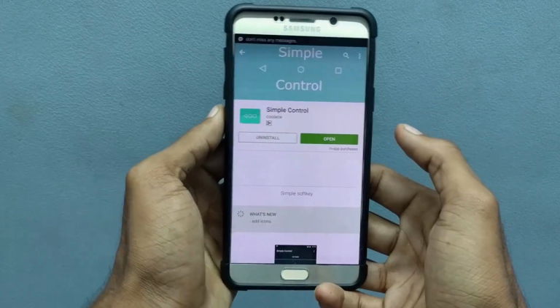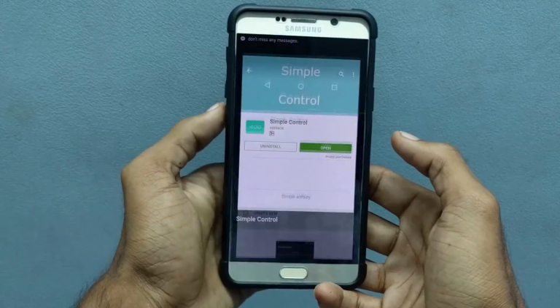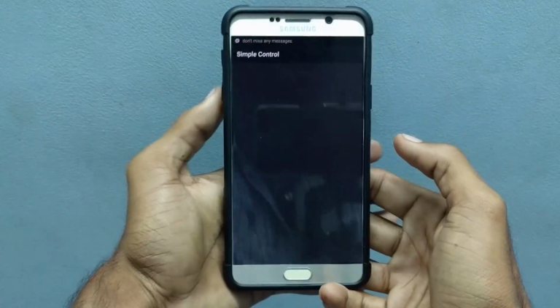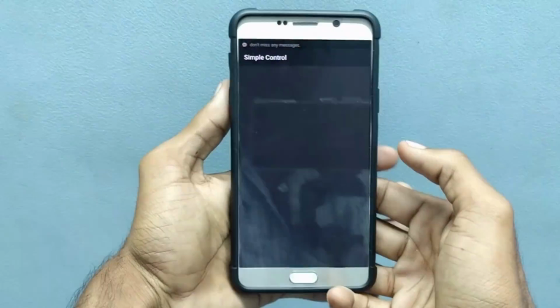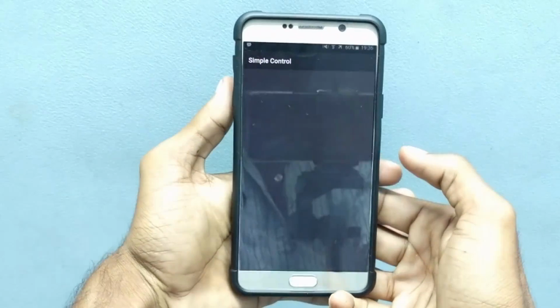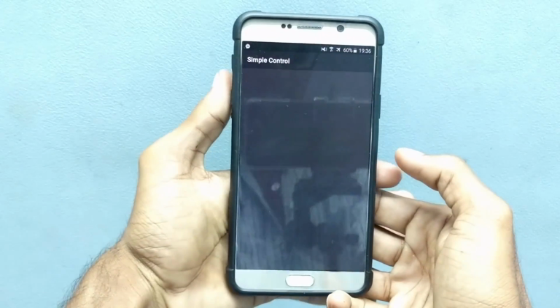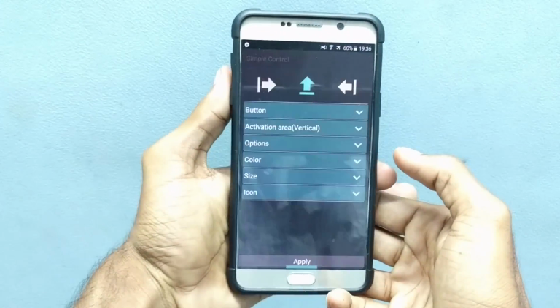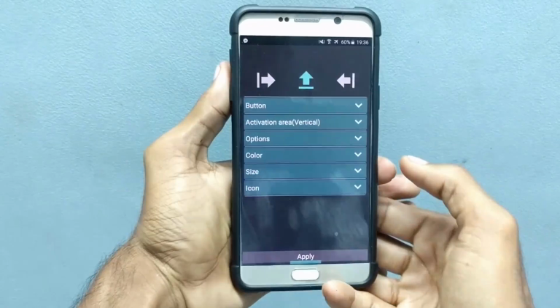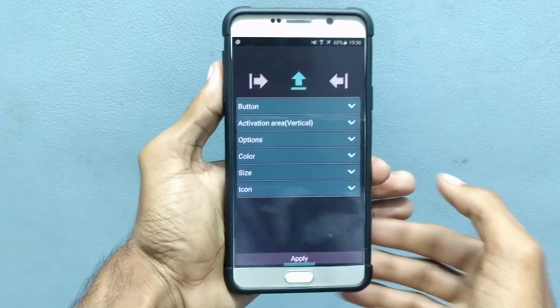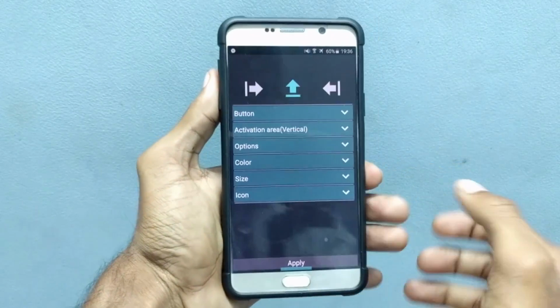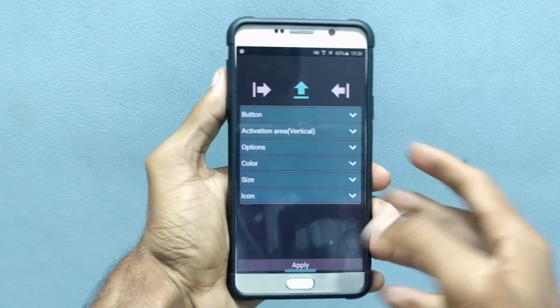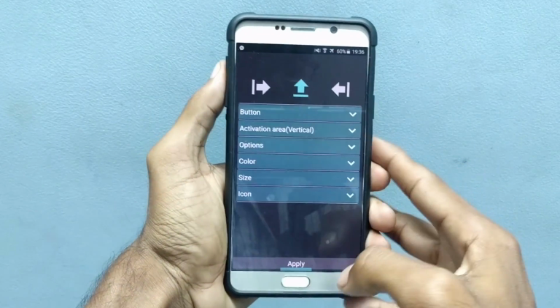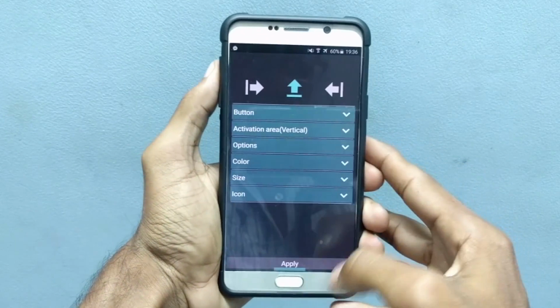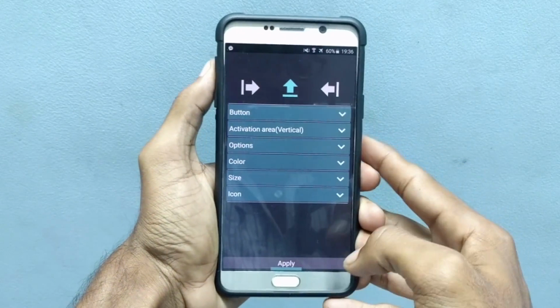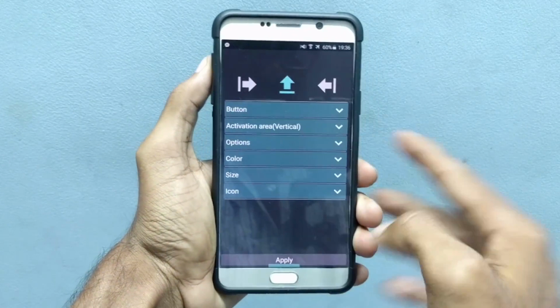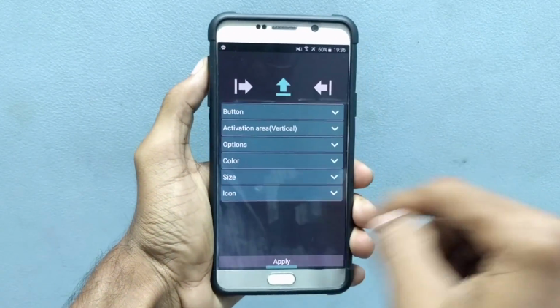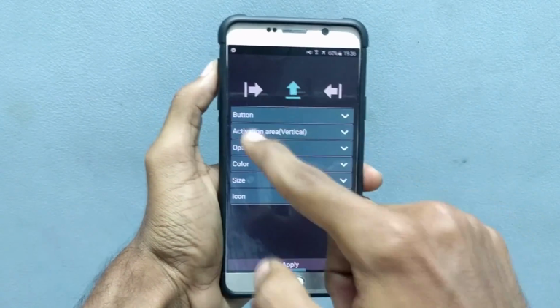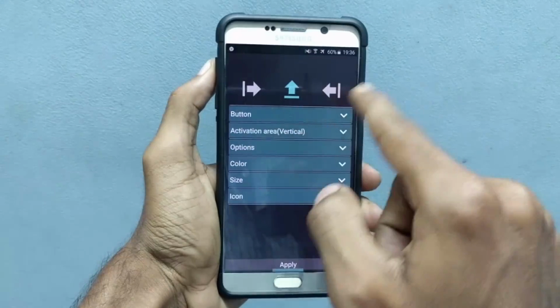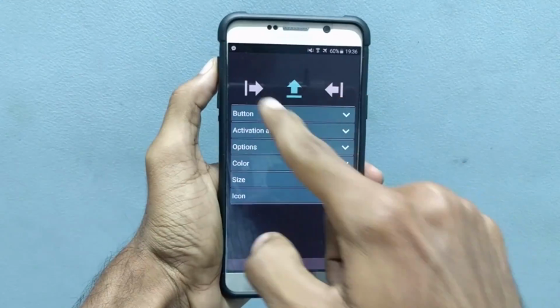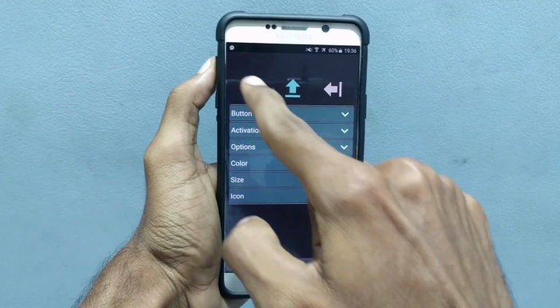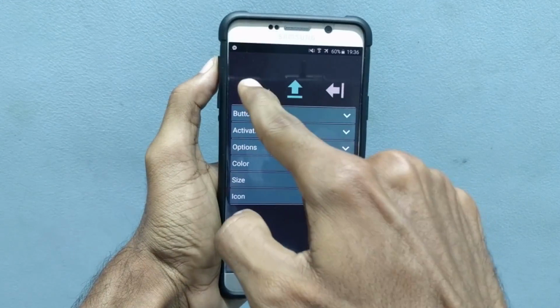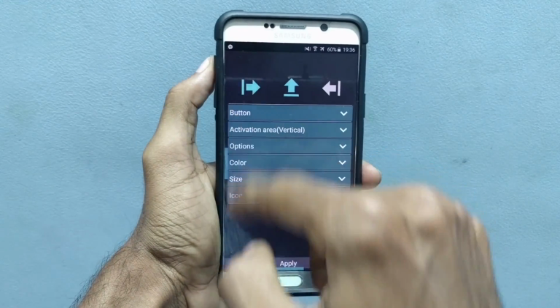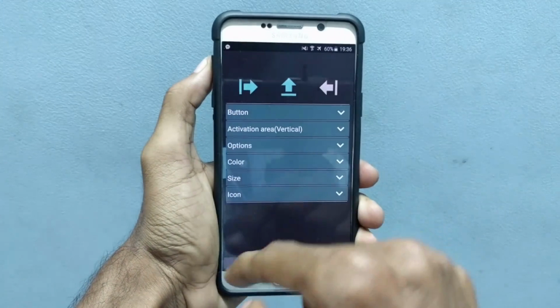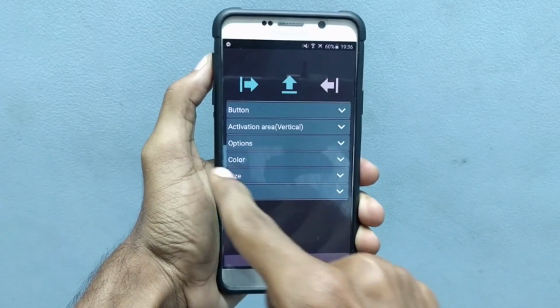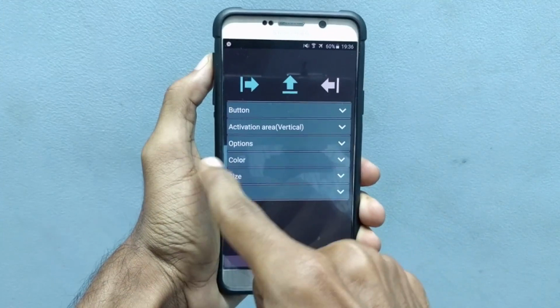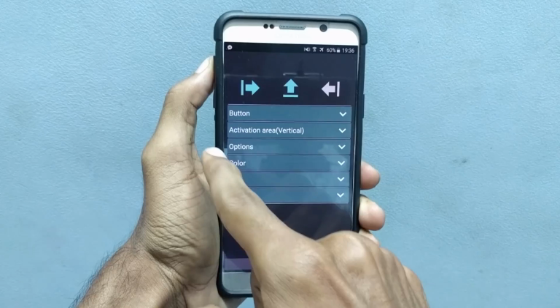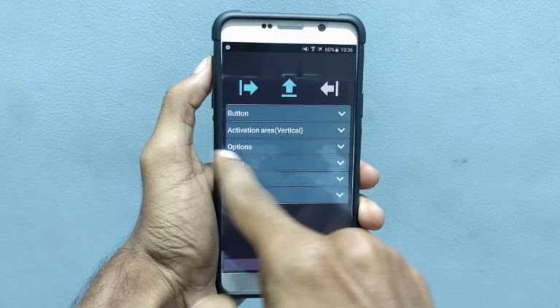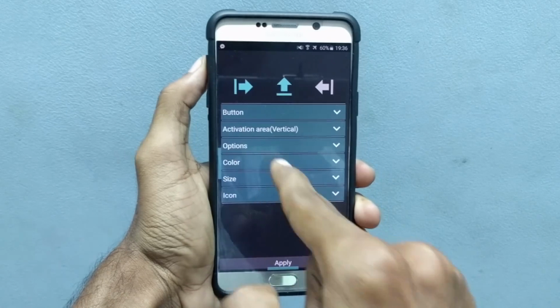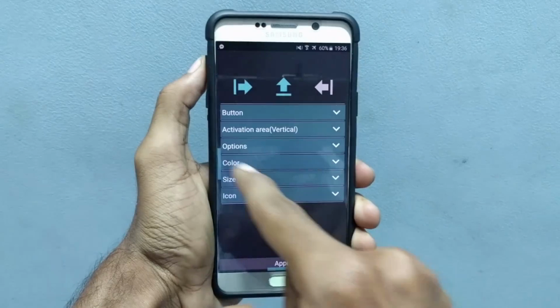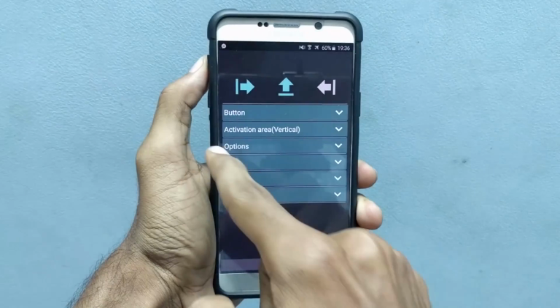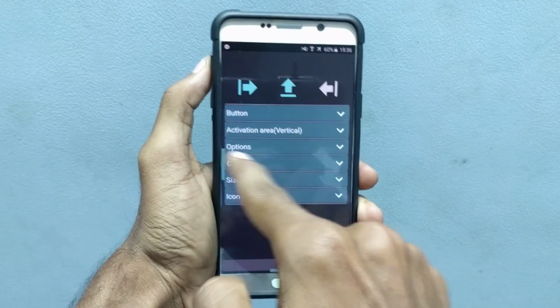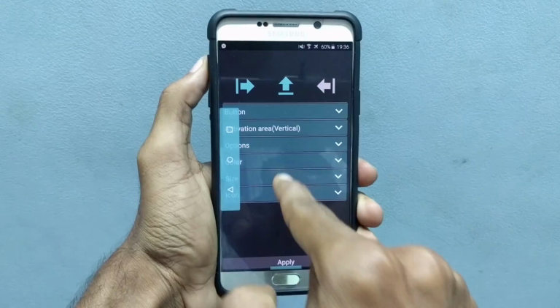In order to enable the soft keys, you need to download an application from the Play Store. It is called Simple Control.